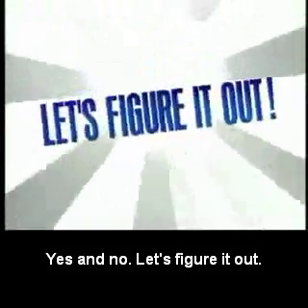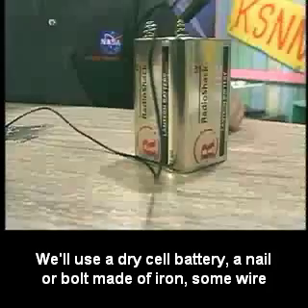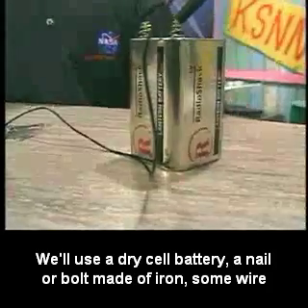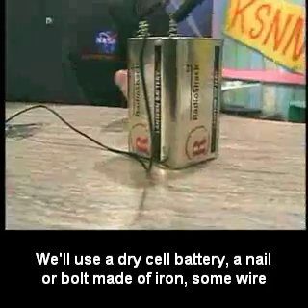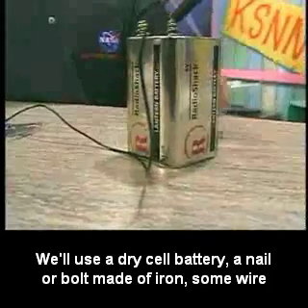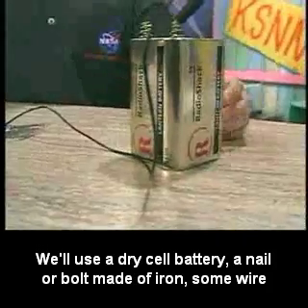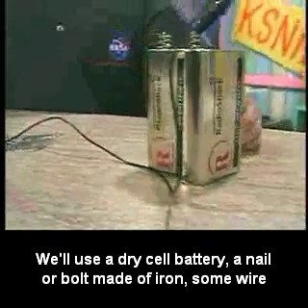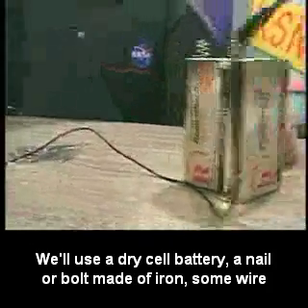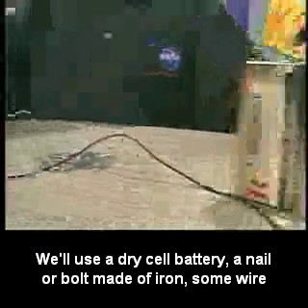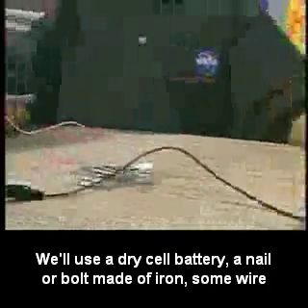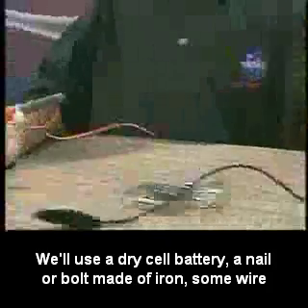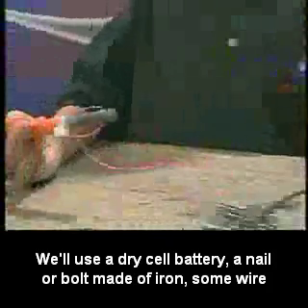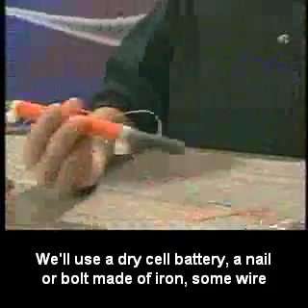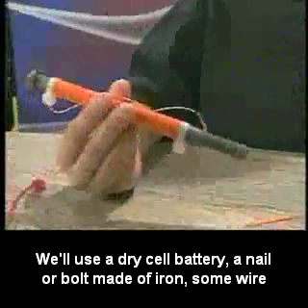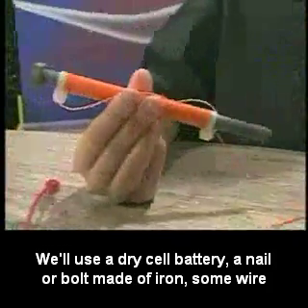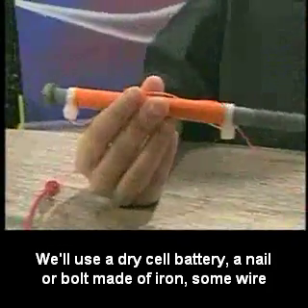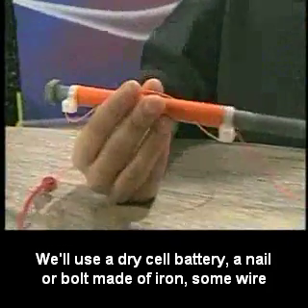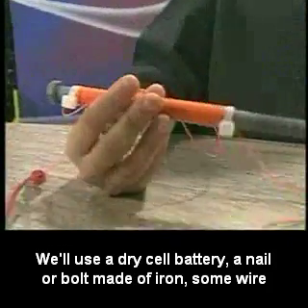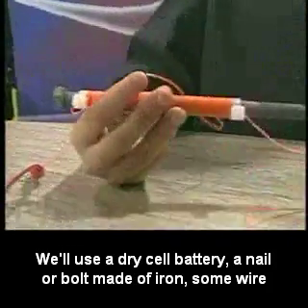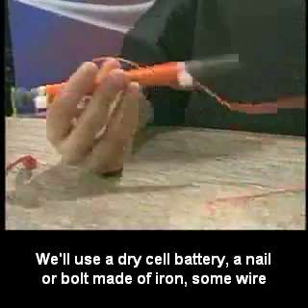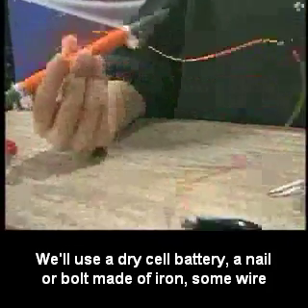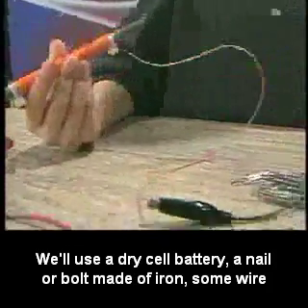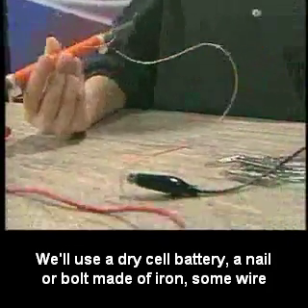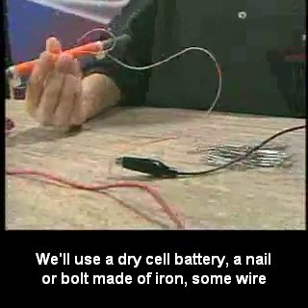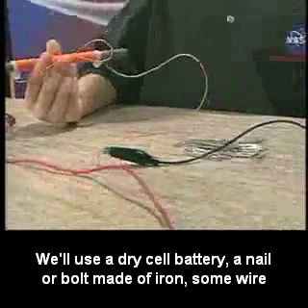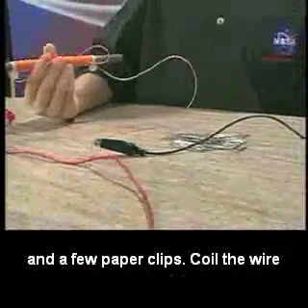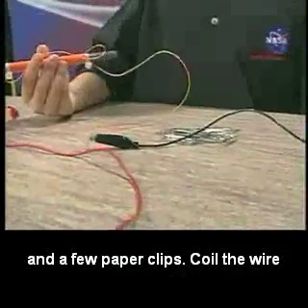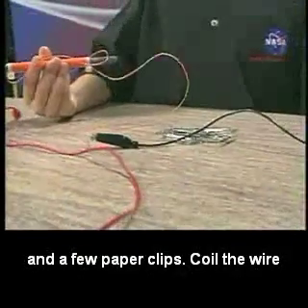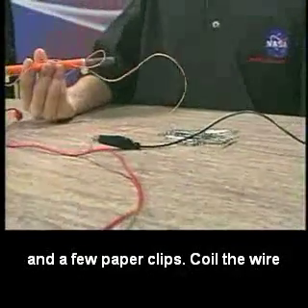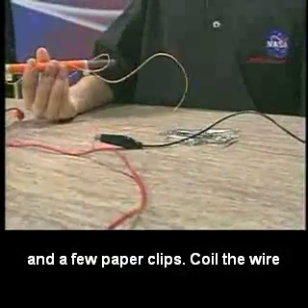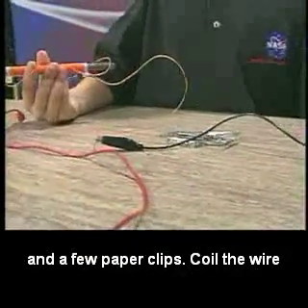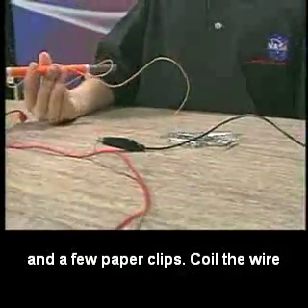We'll use a dry cell battery, a nailer bolt made of iron, some wire, and a few paper clips.